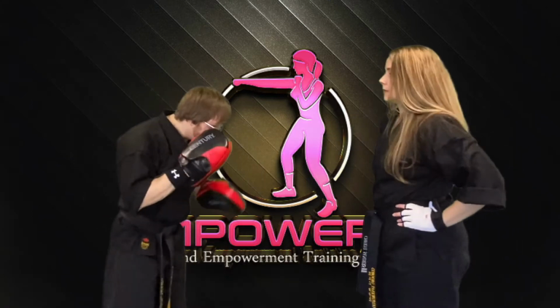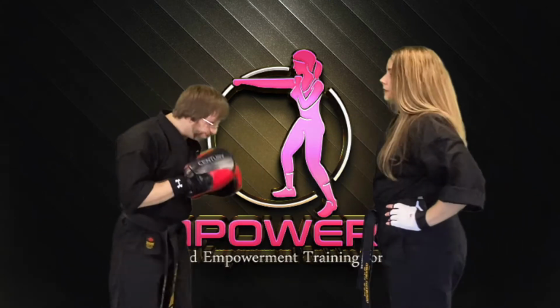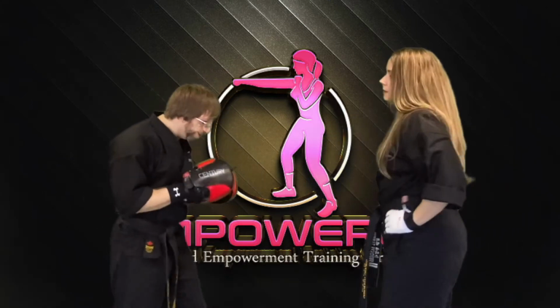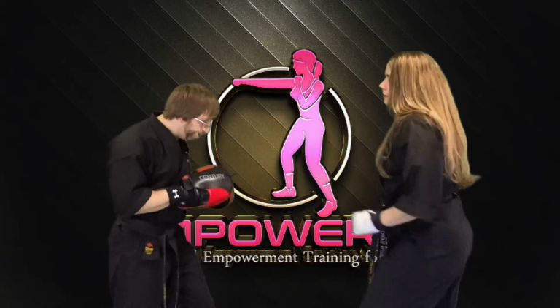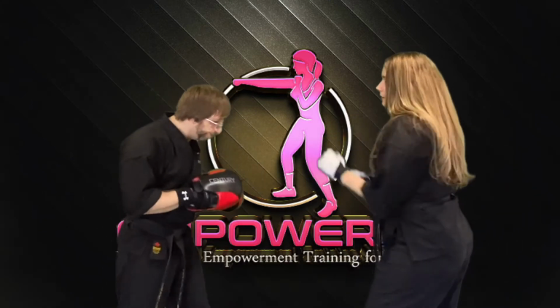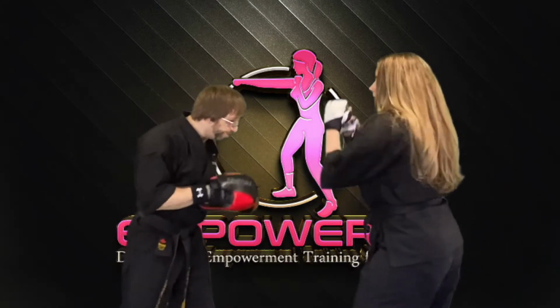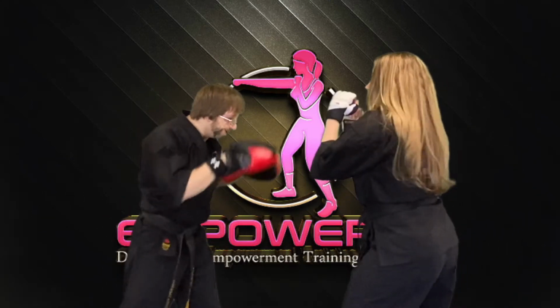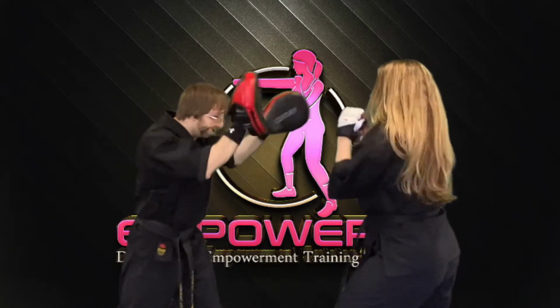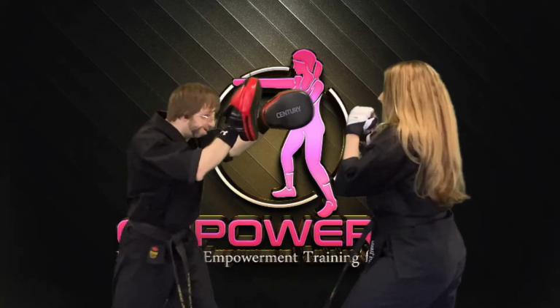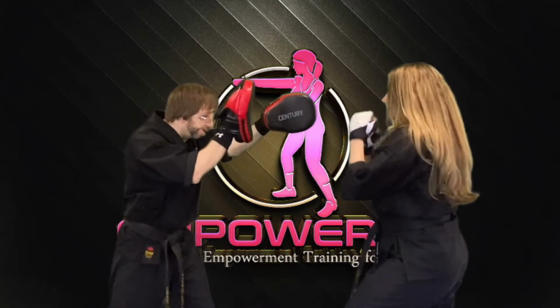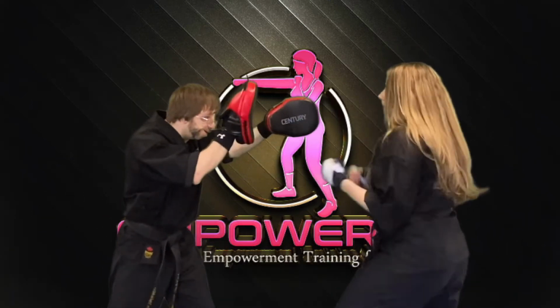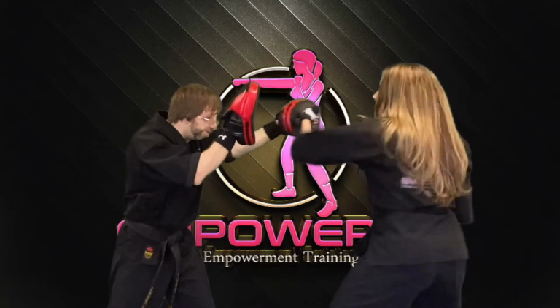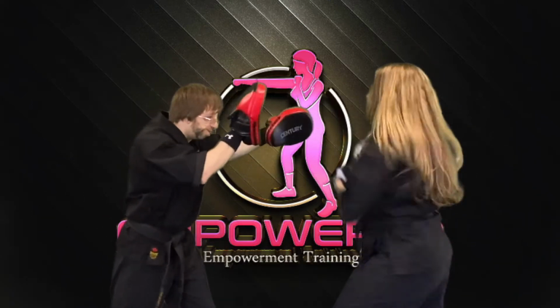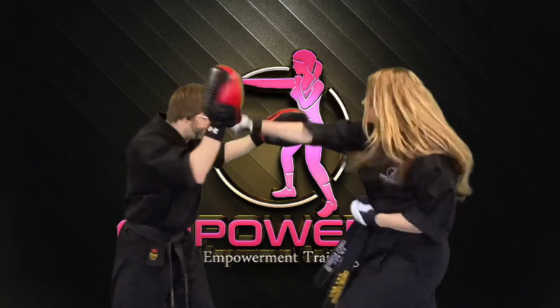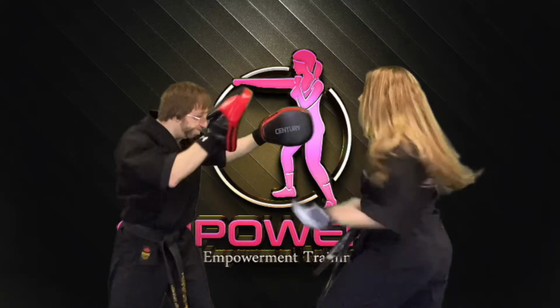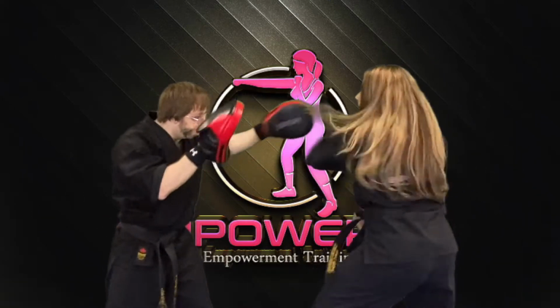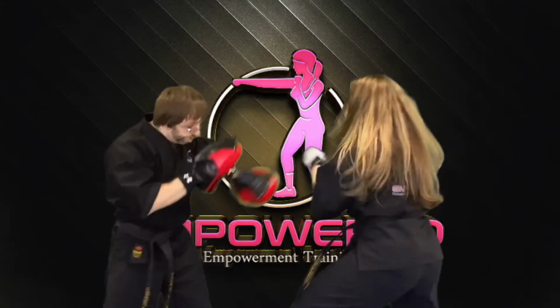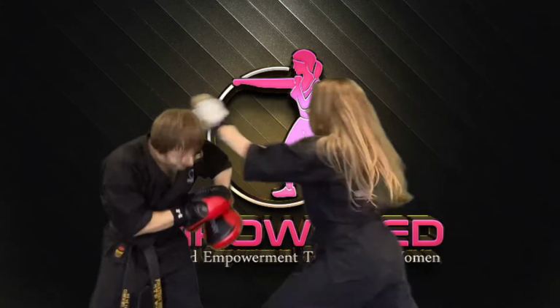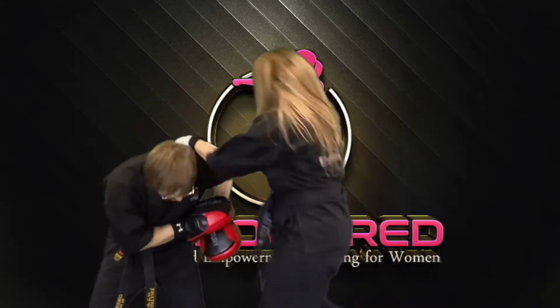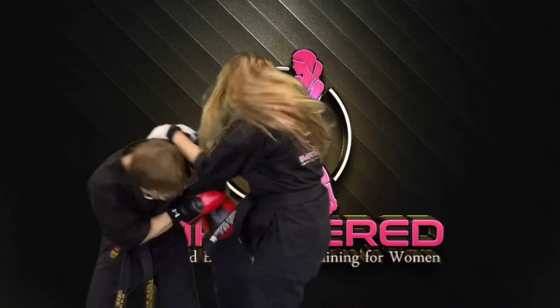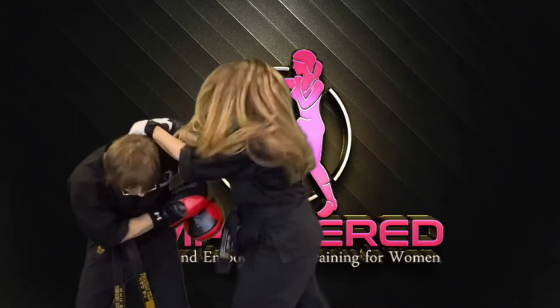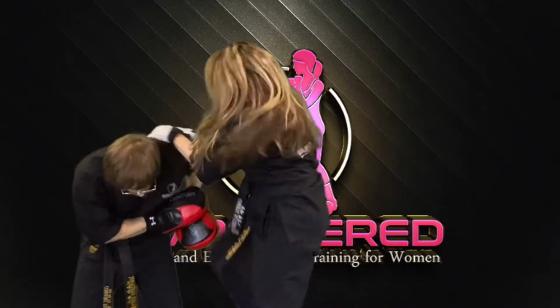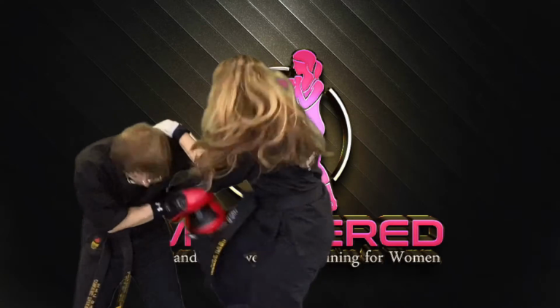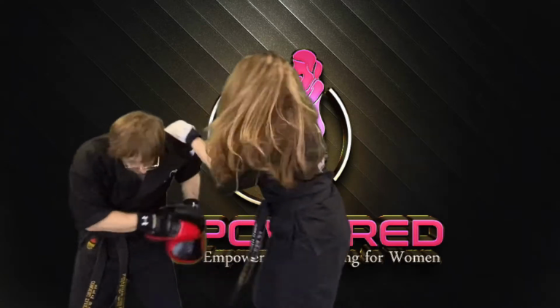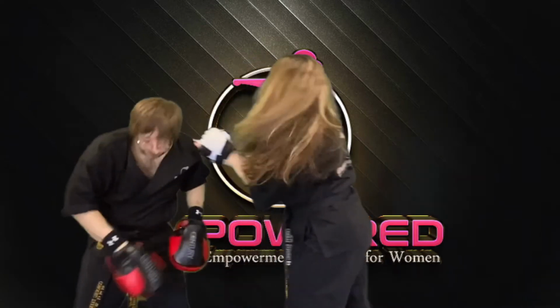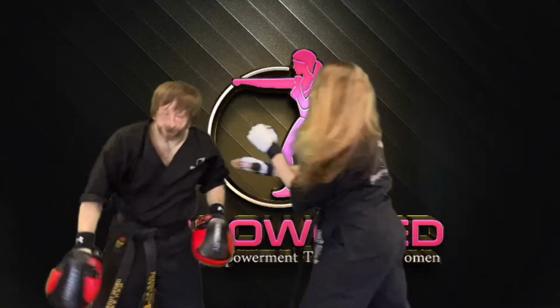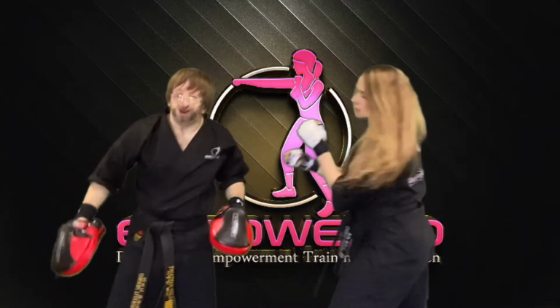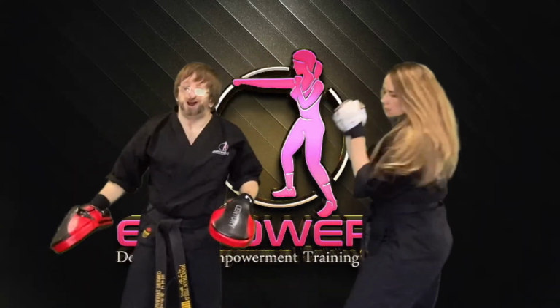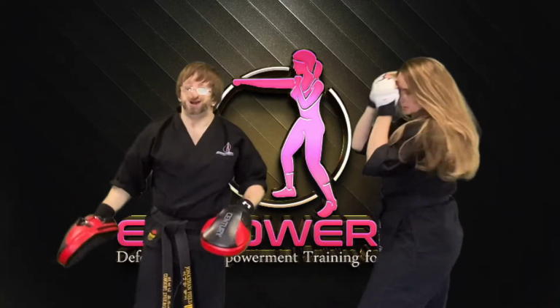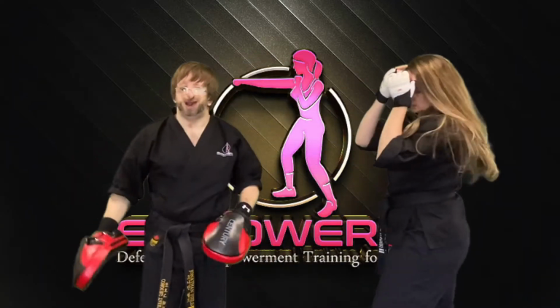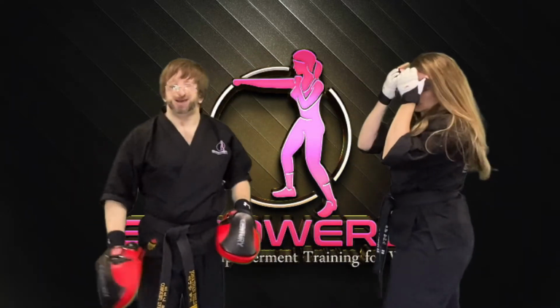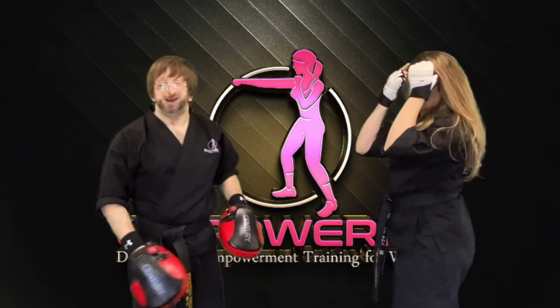One more time: one, two, three — double on that knee.